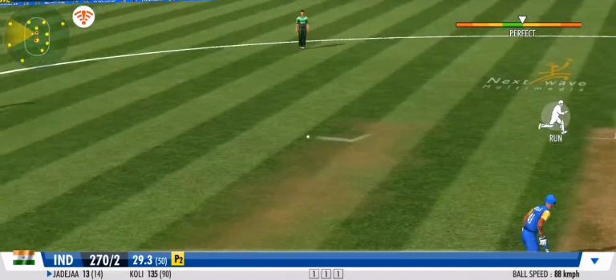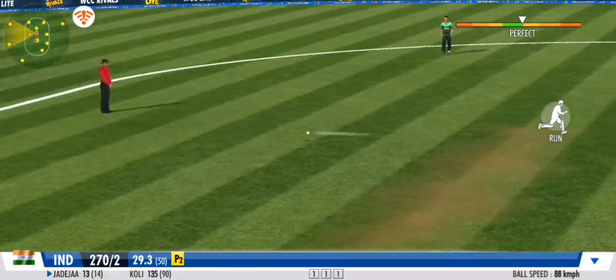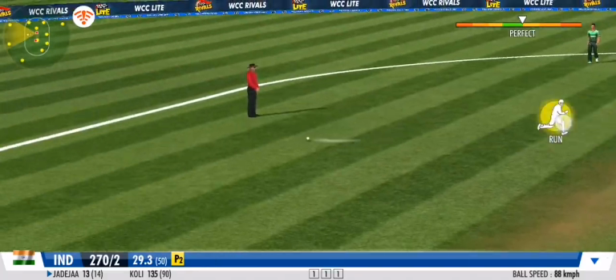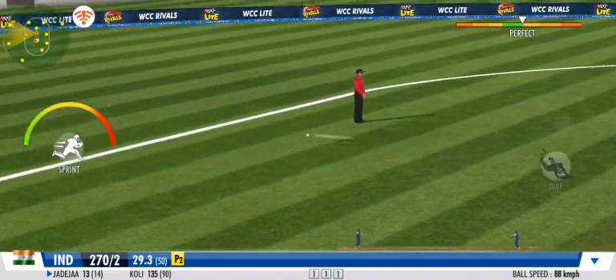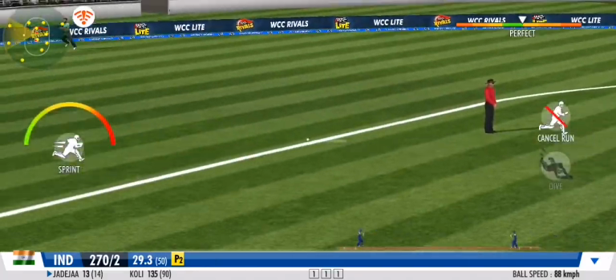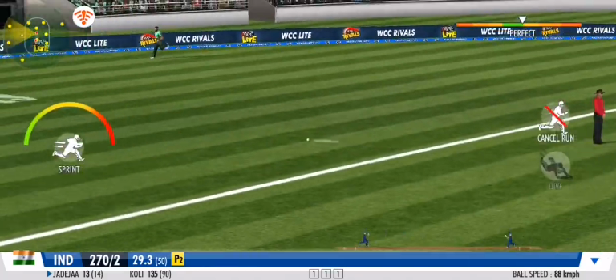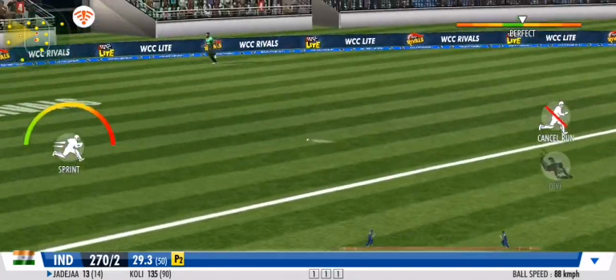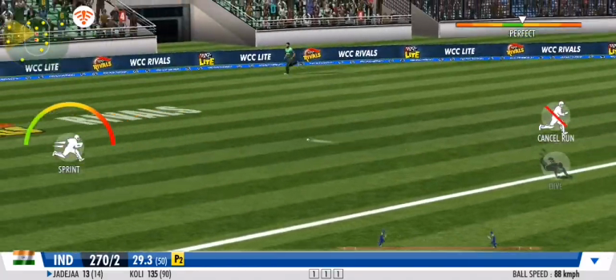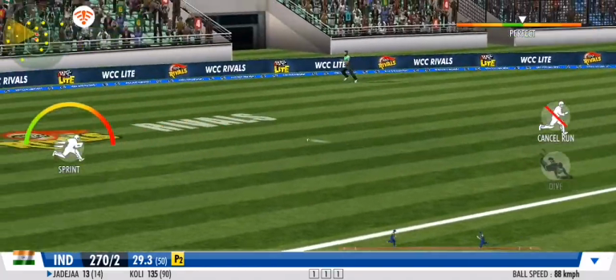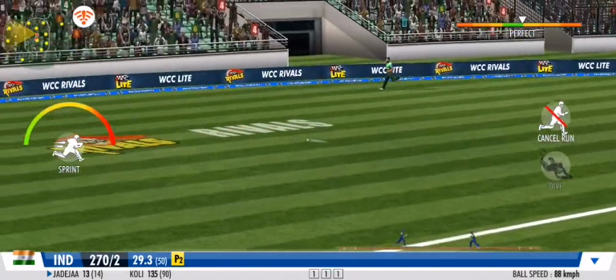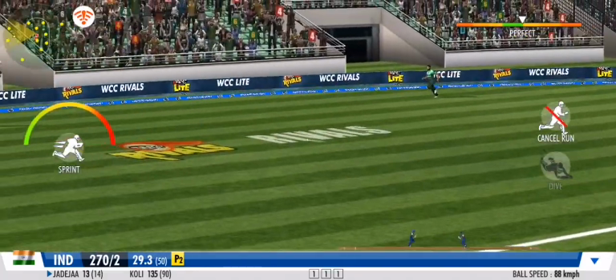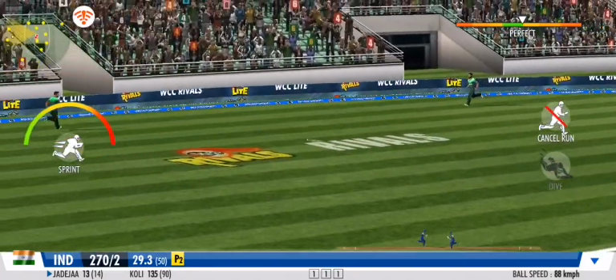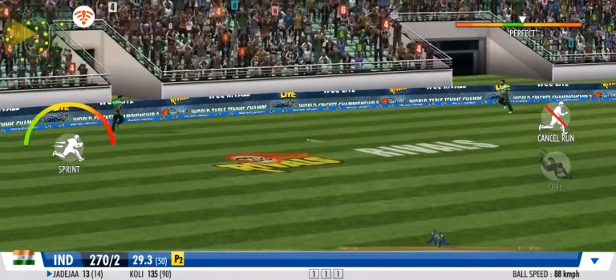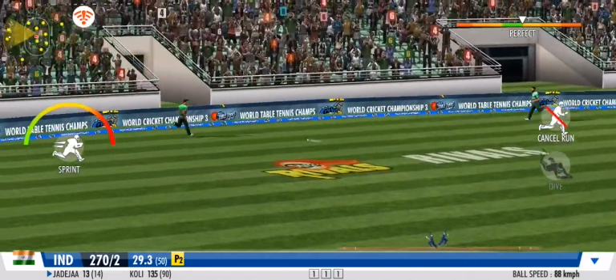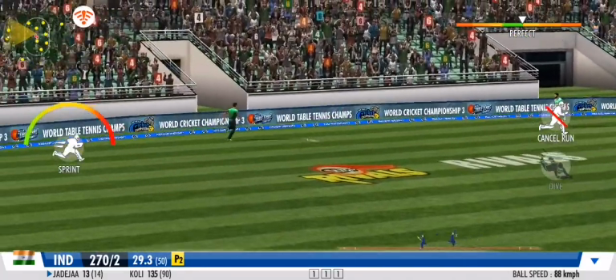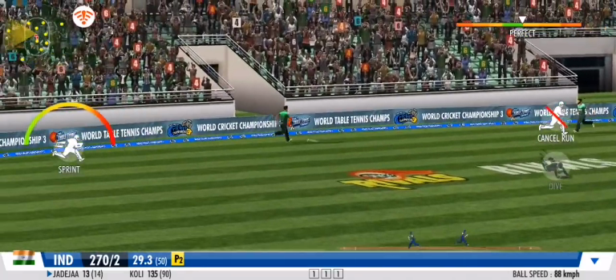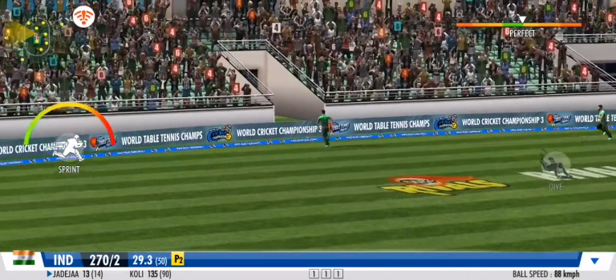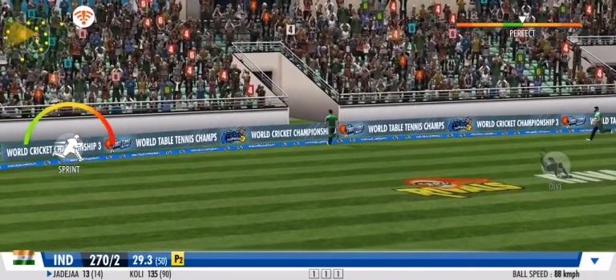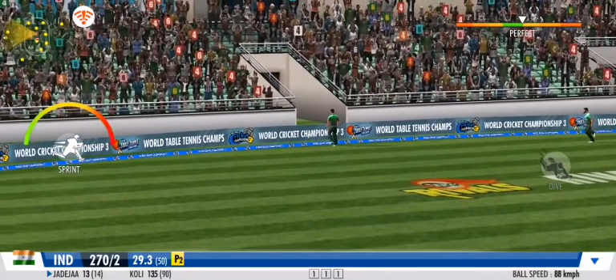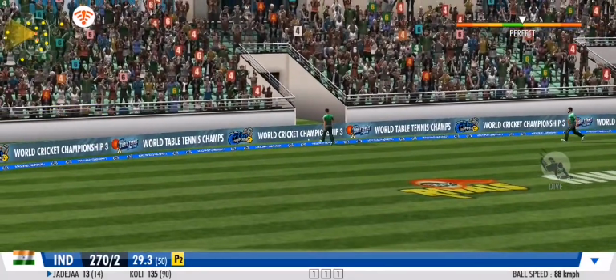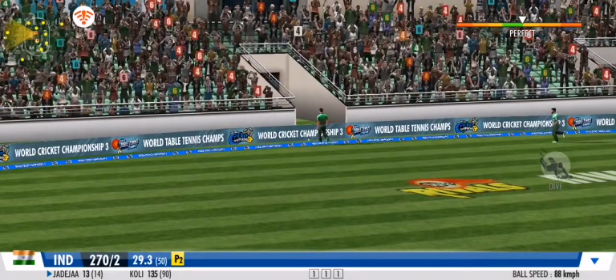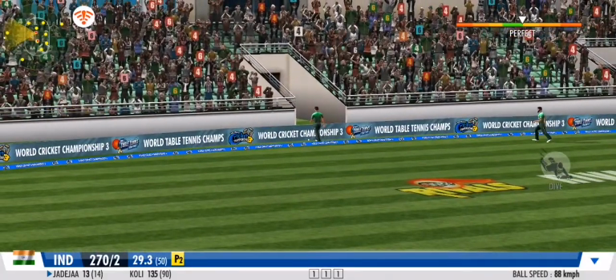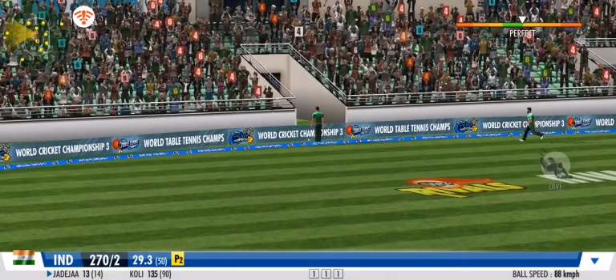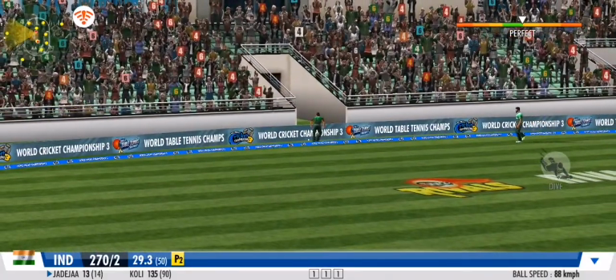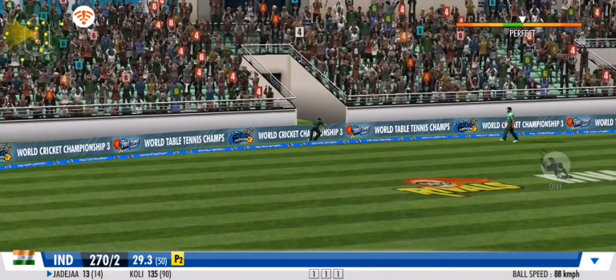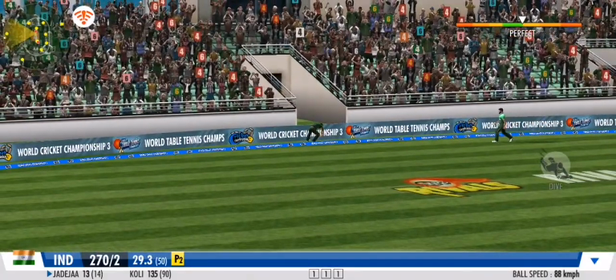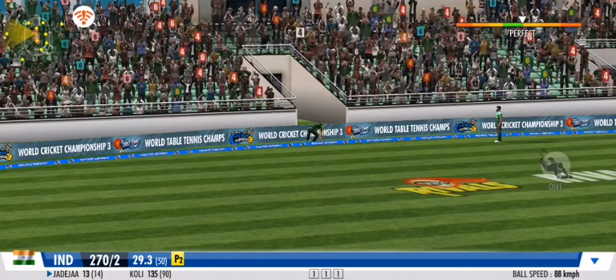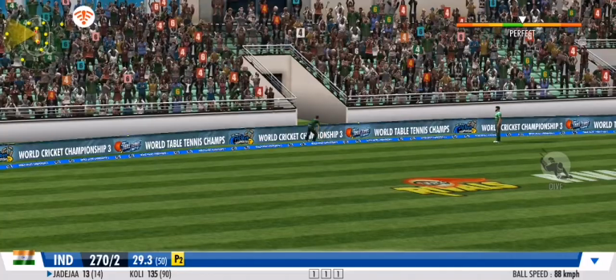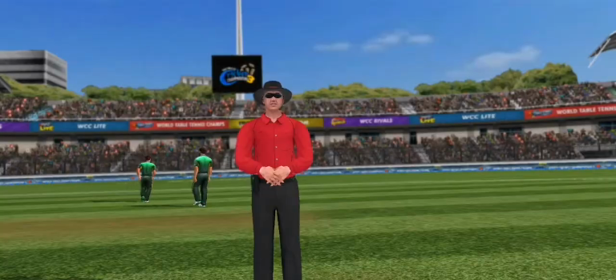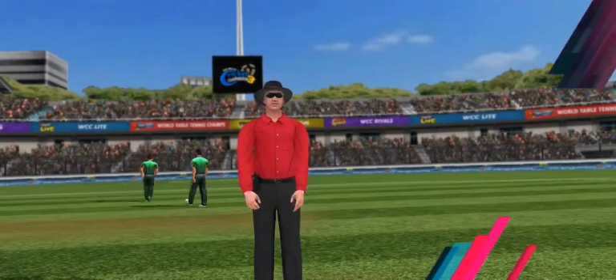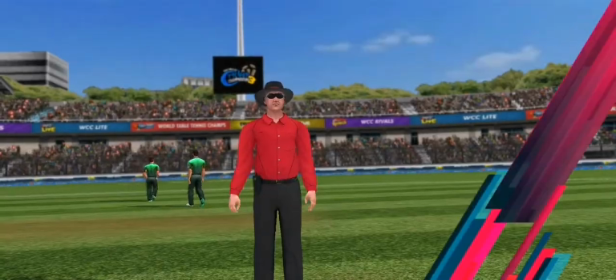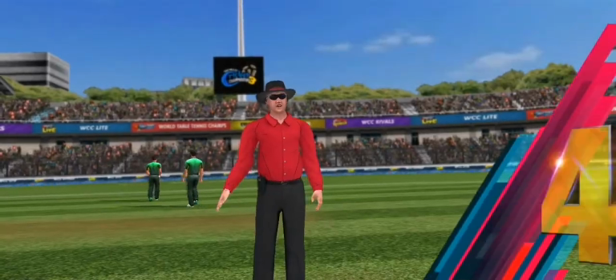He's played it with soft hands and to the onside. He's making it look easy — no need to run for it.